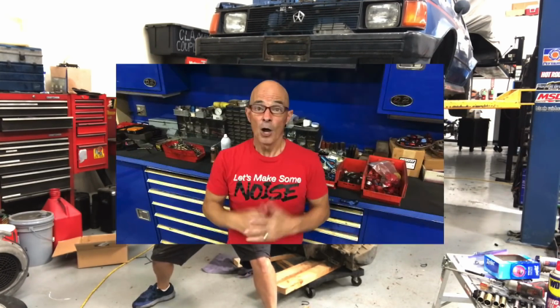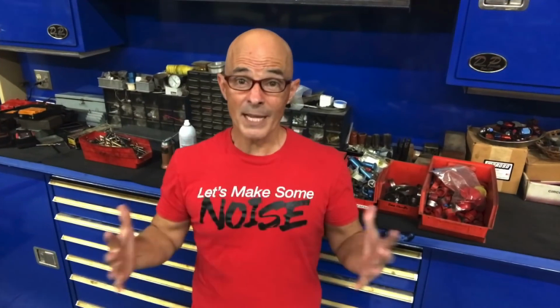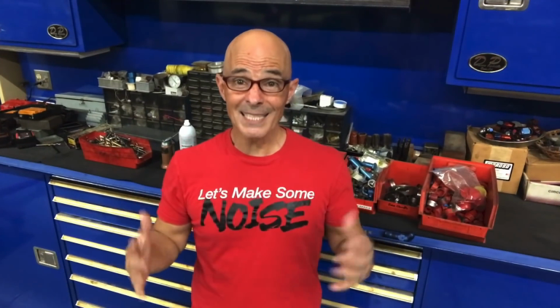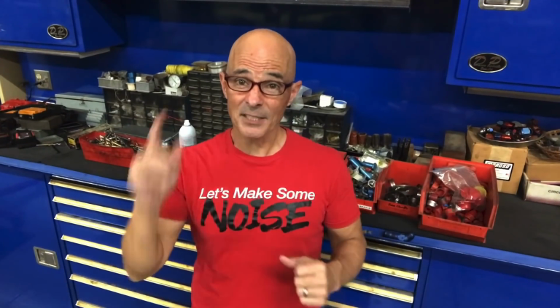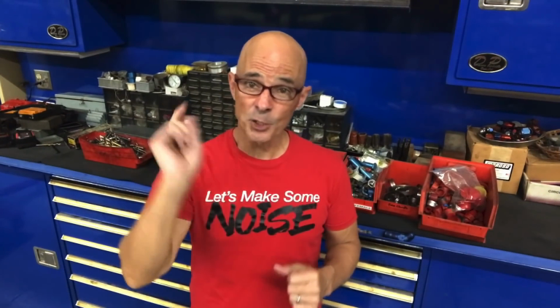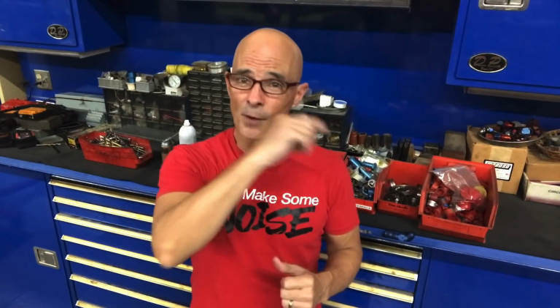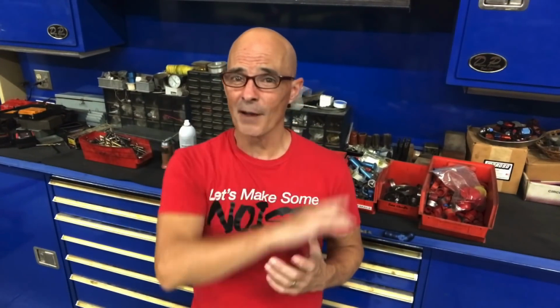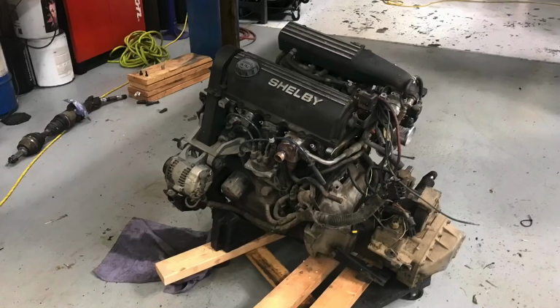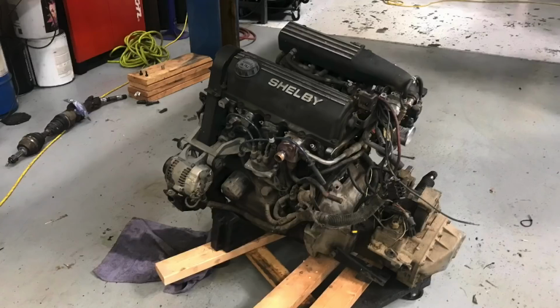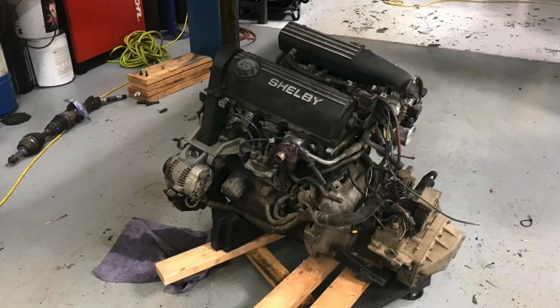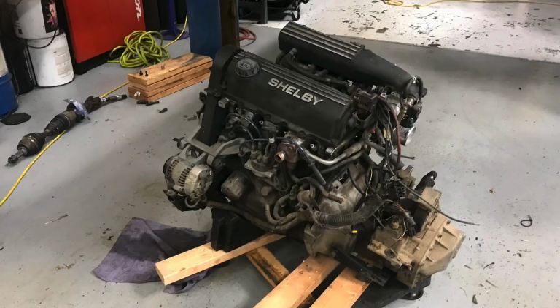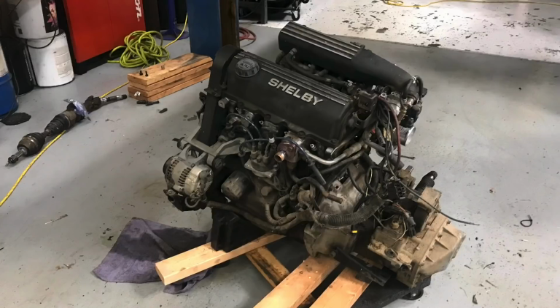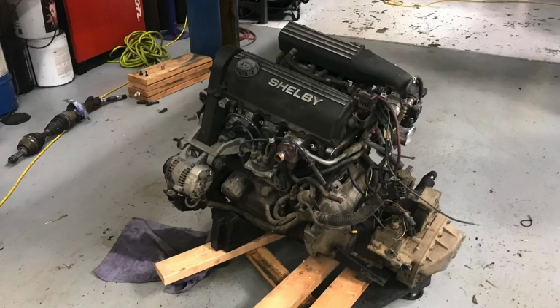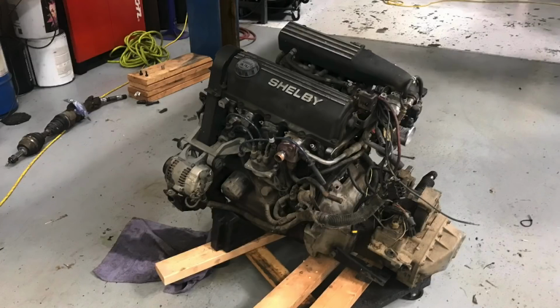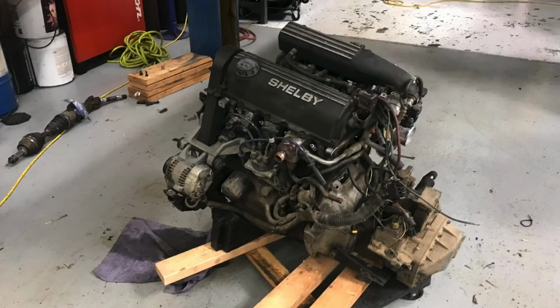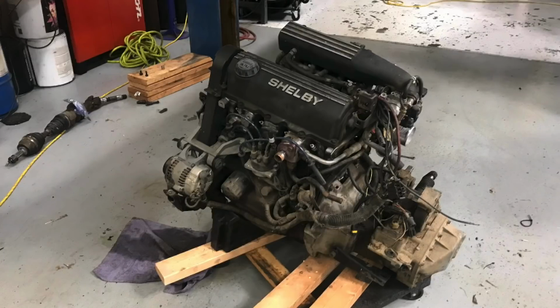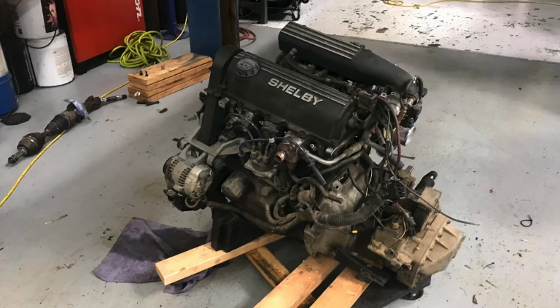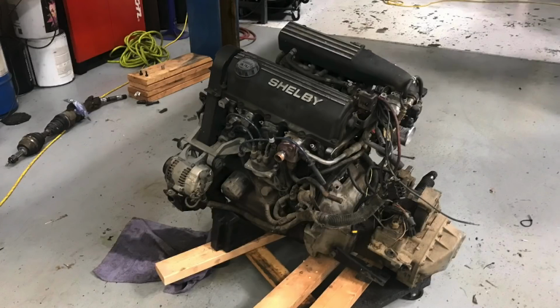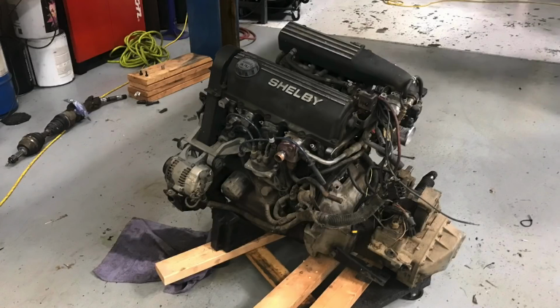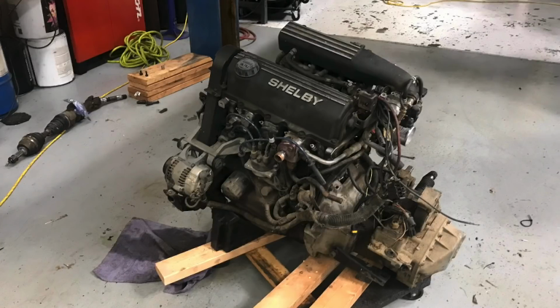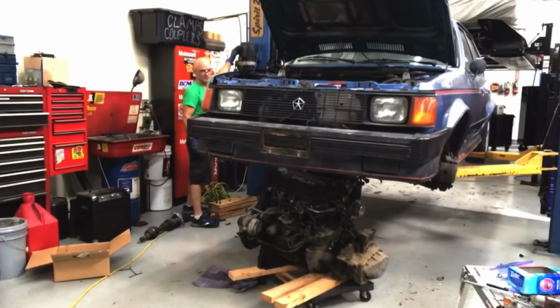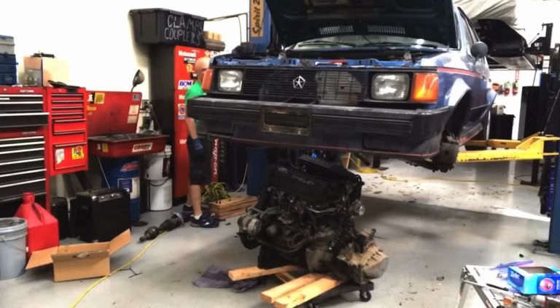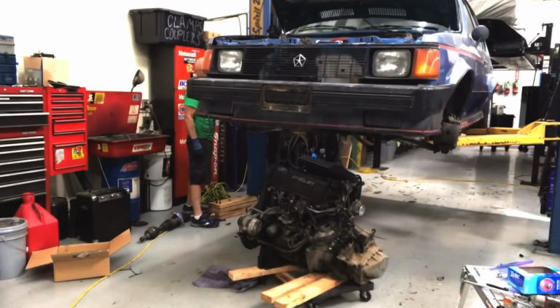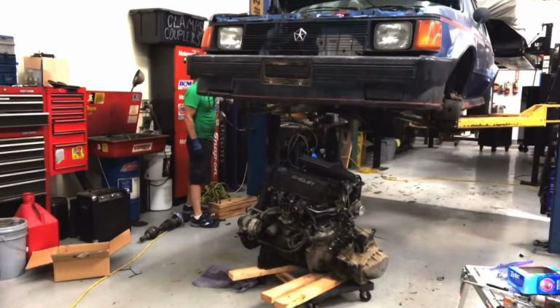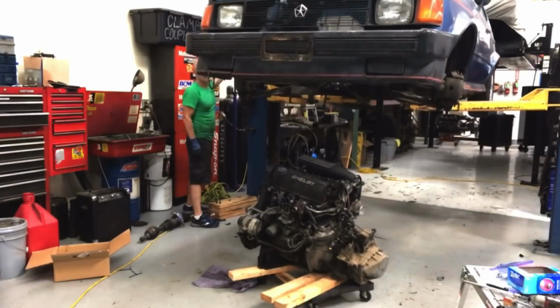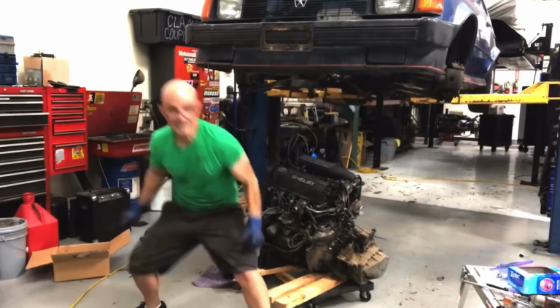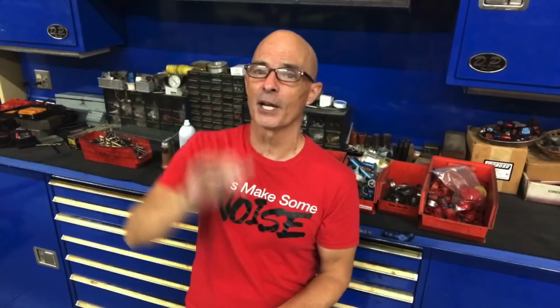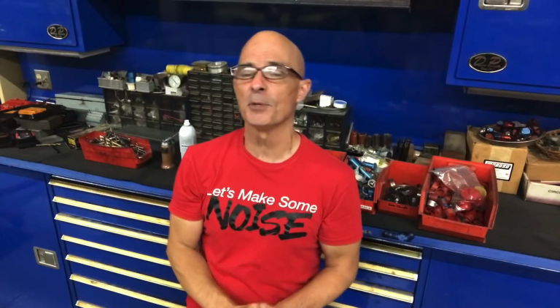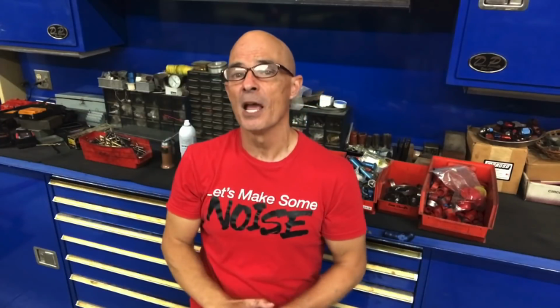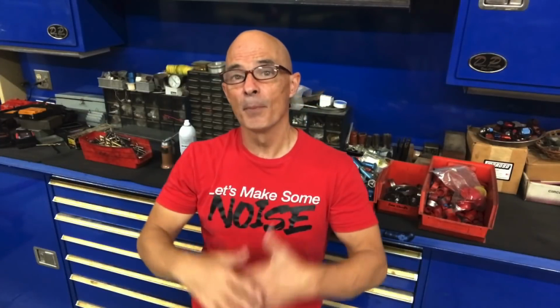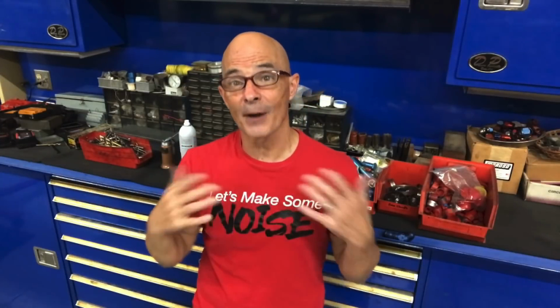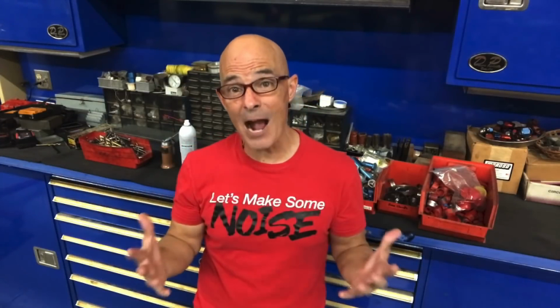Okay guys, I got the 2.5 liter motor and the transmission out of the Omni. Actually, I lifted the Omni up over the engine and transmission, but they're out.